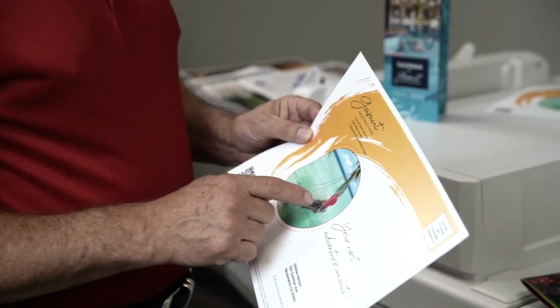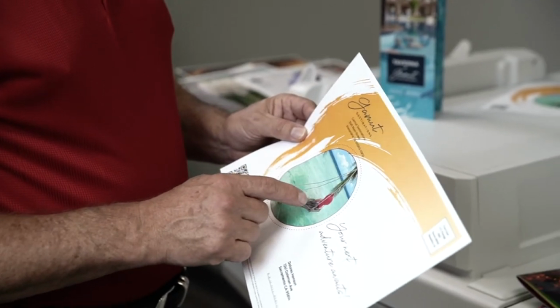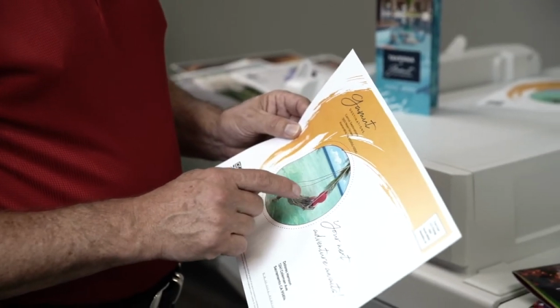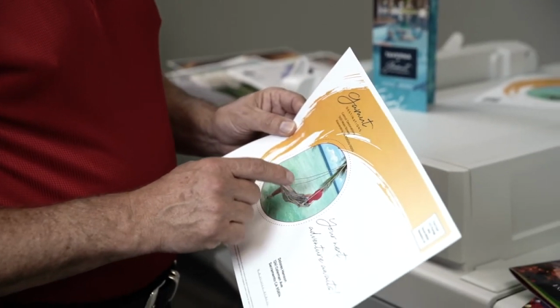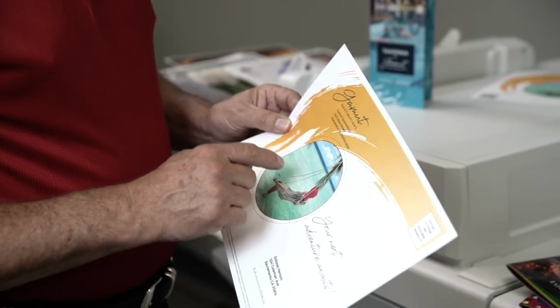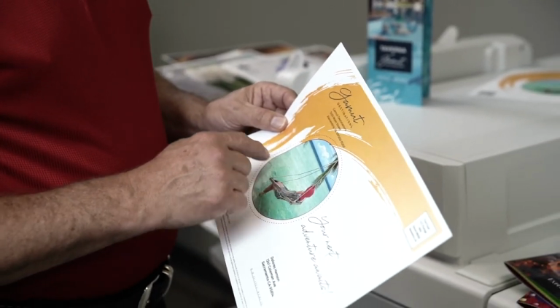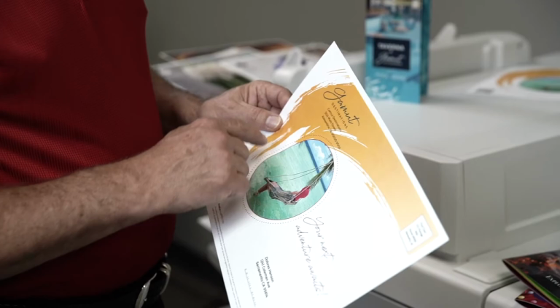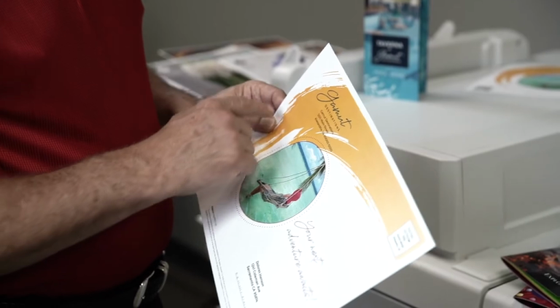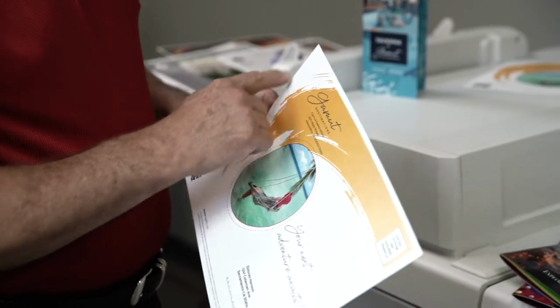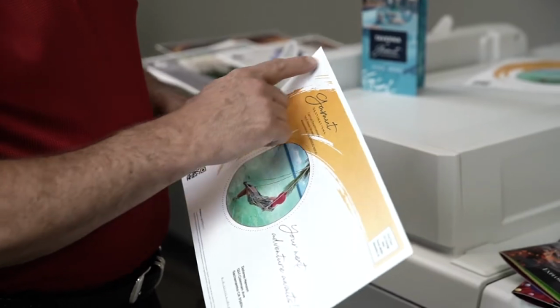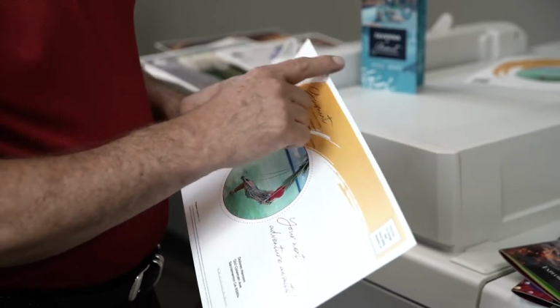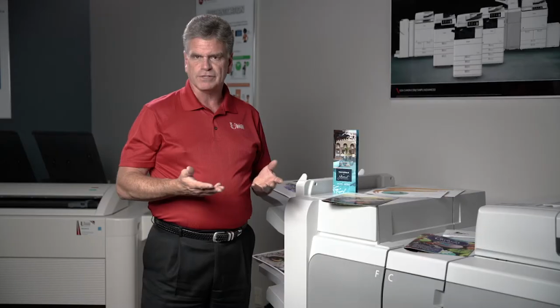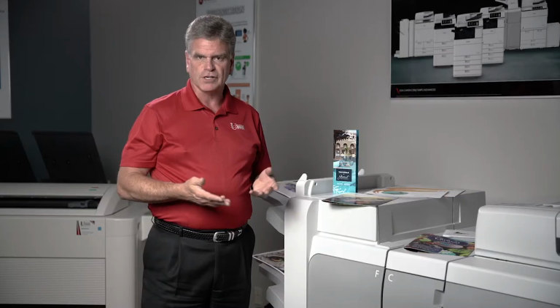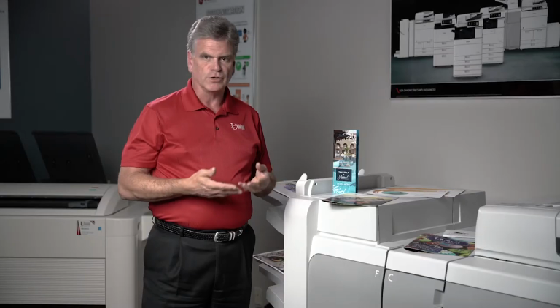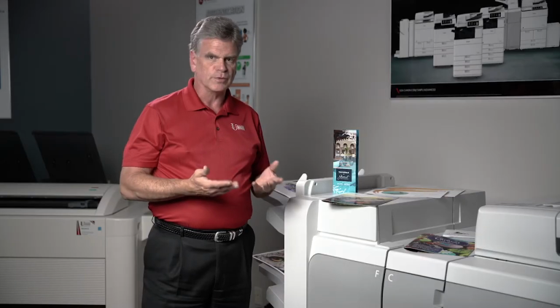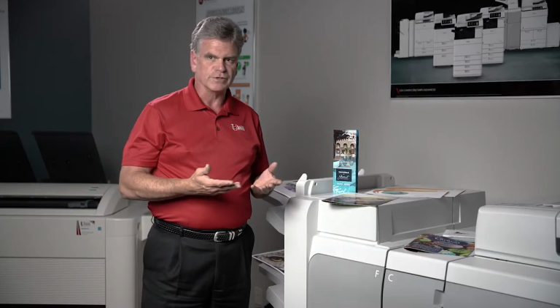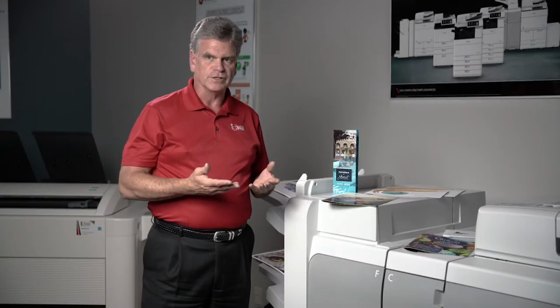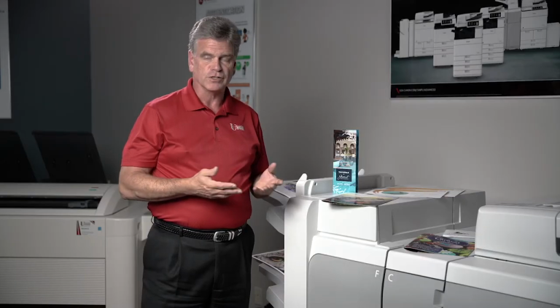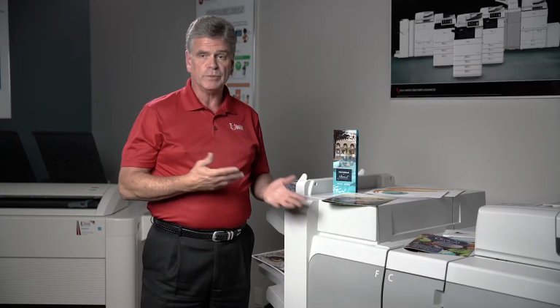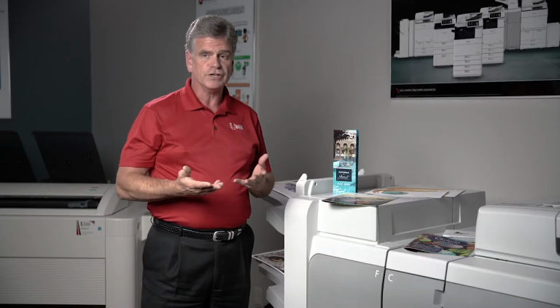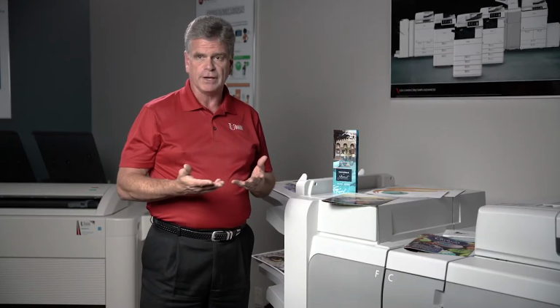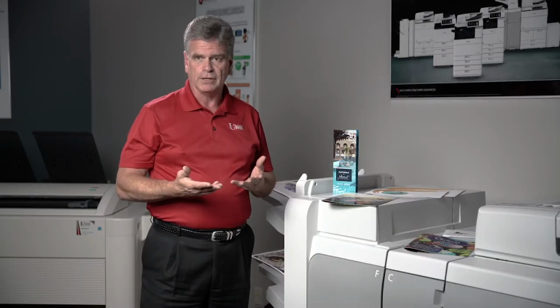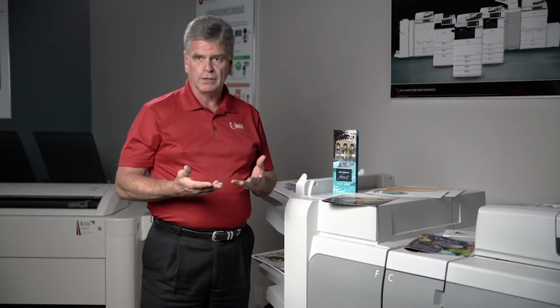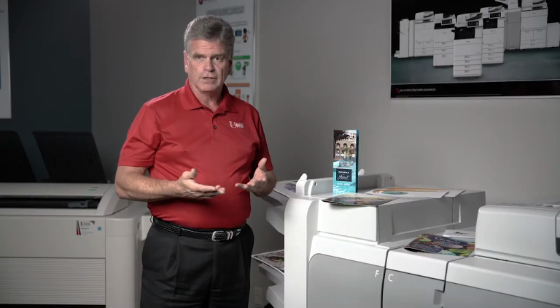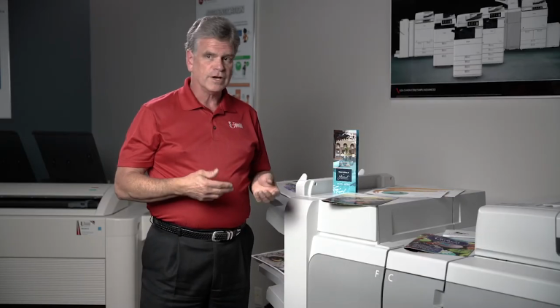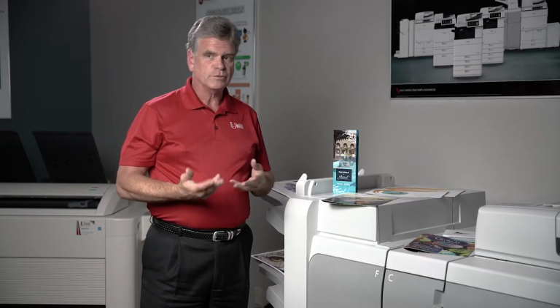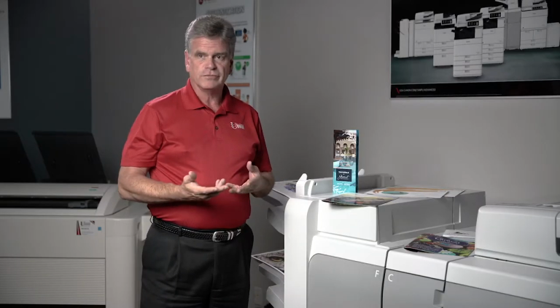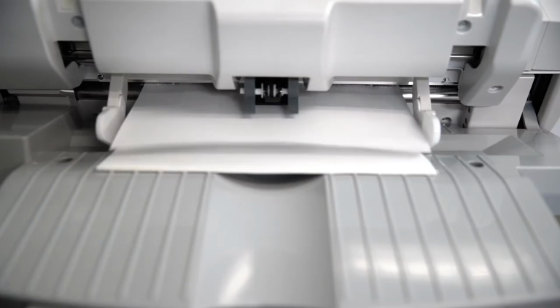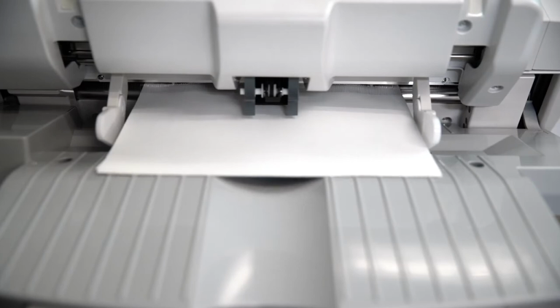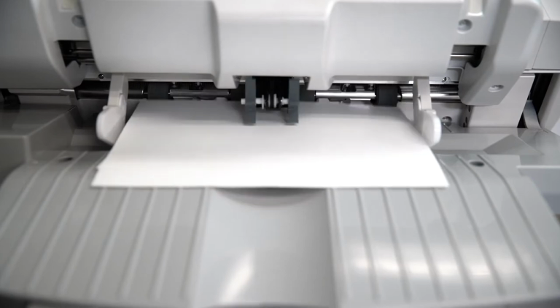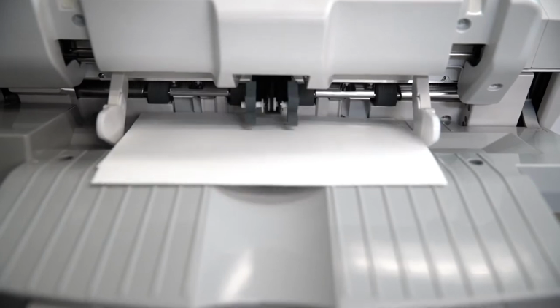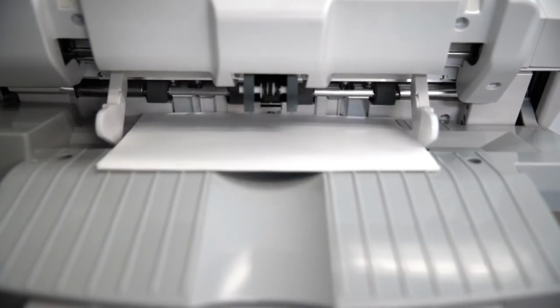Our machines will tell us when you're down to 10% toner or 20% toner, so we pre-ship. You actually receive your toner before you run out of it.